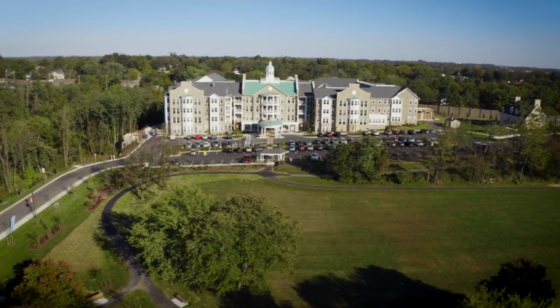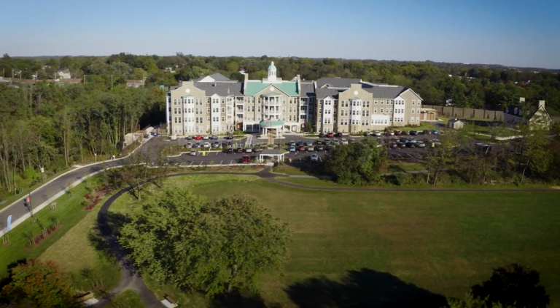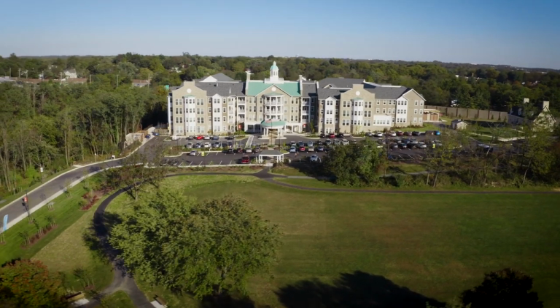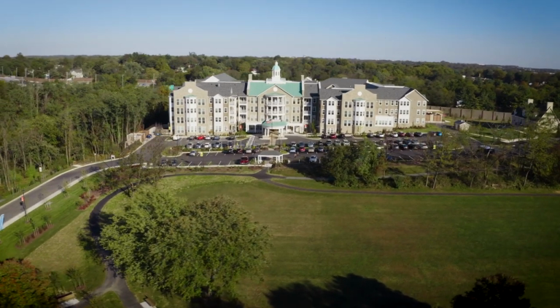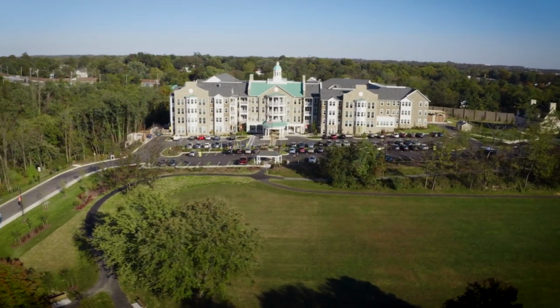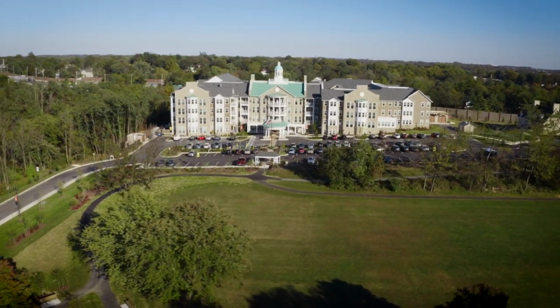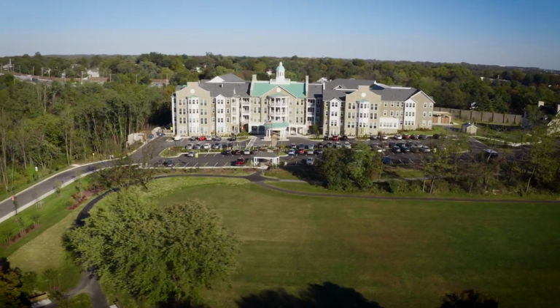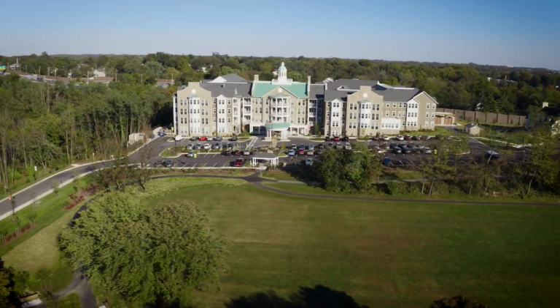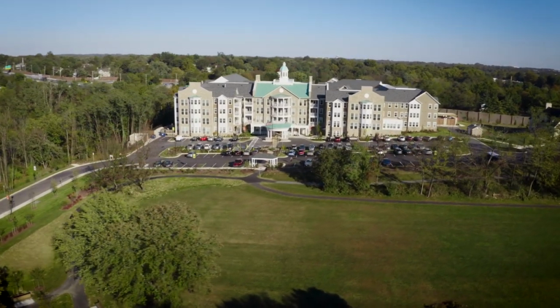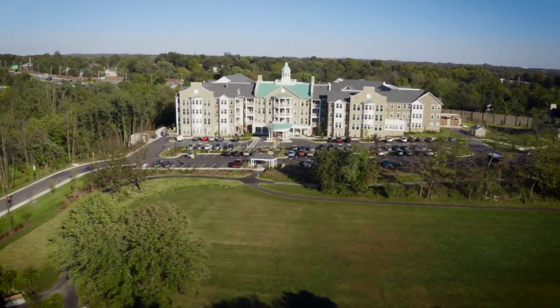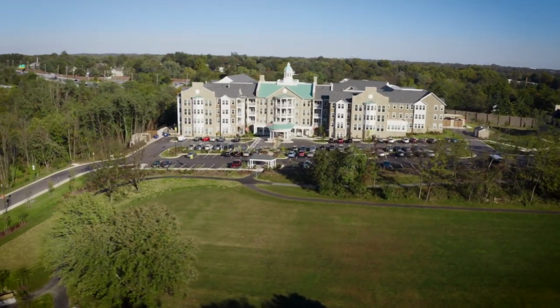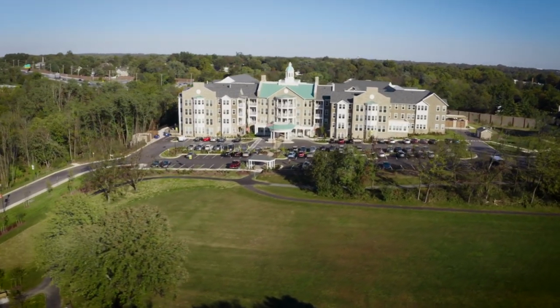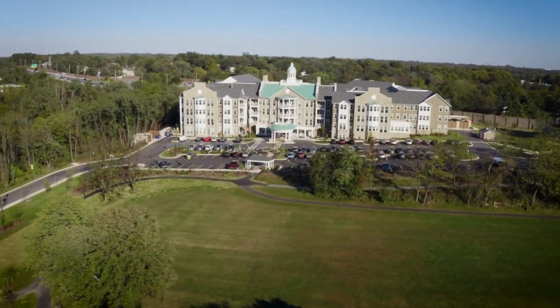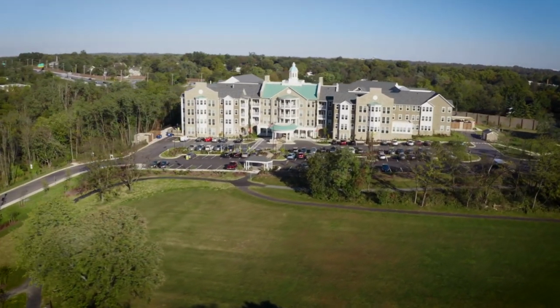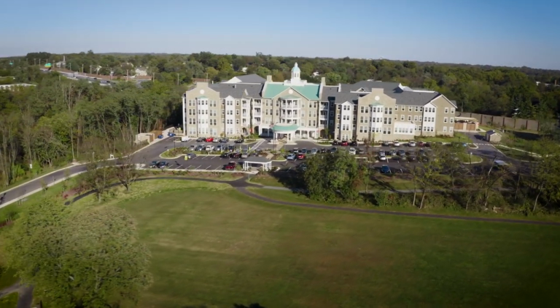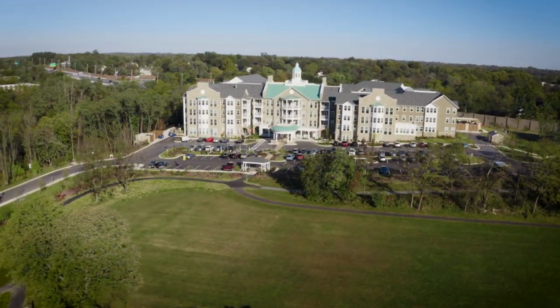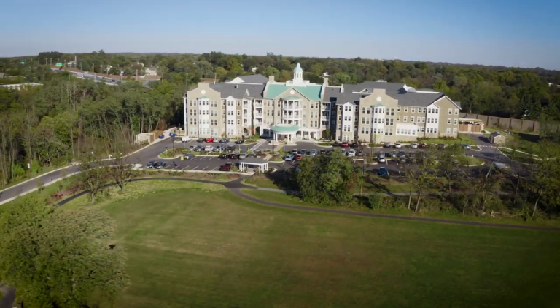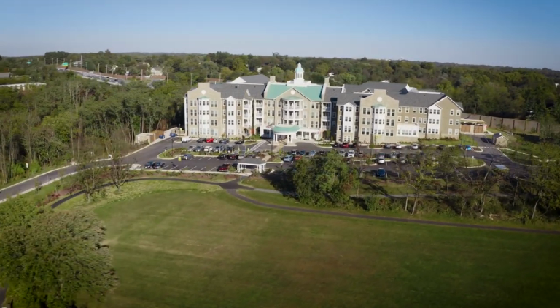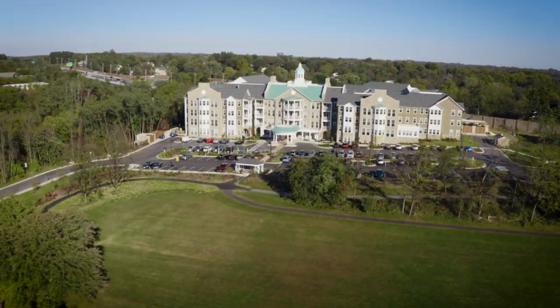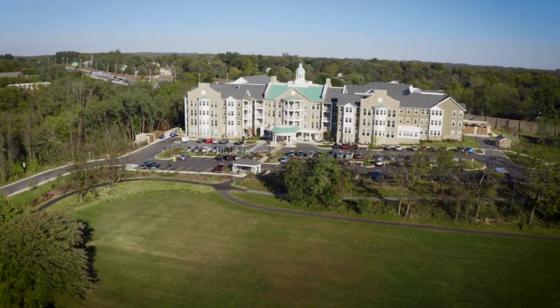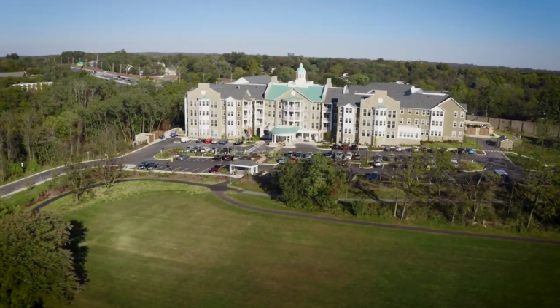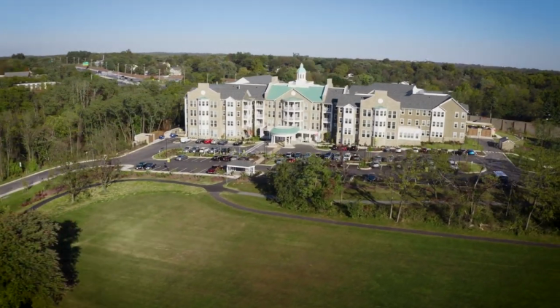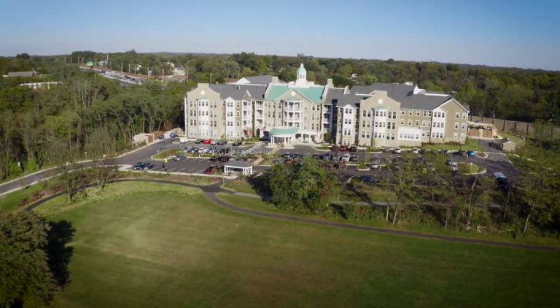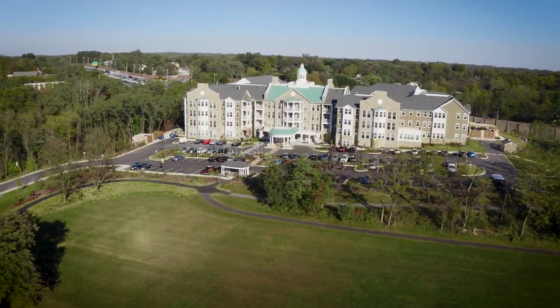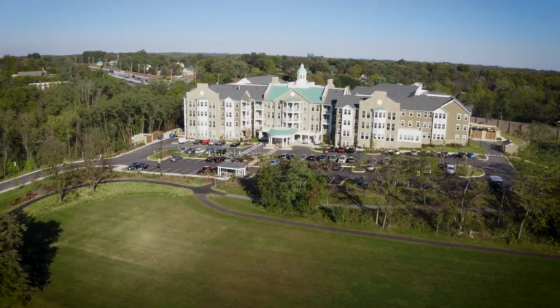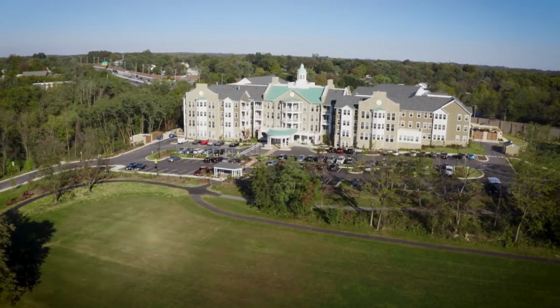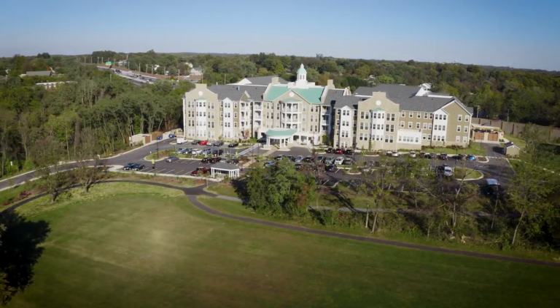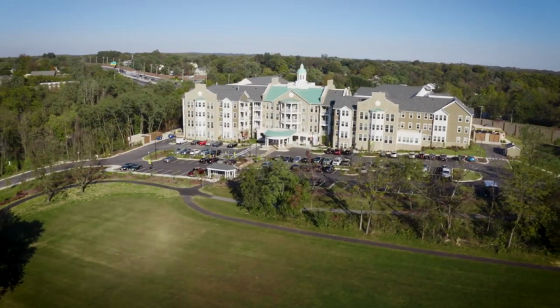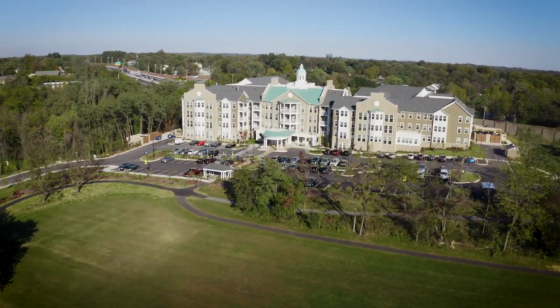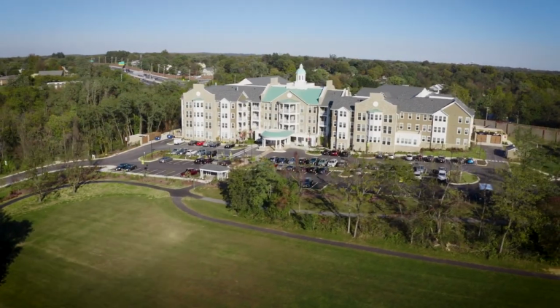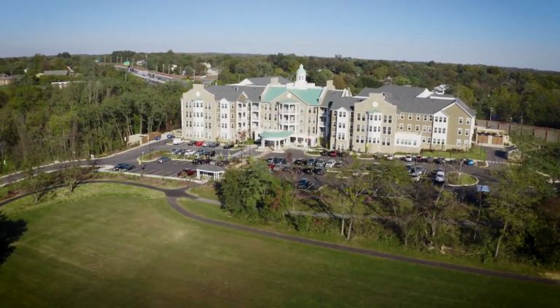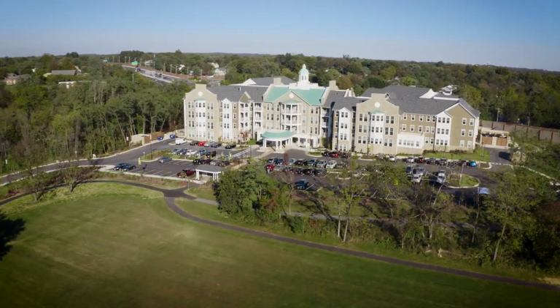This LEED certified 170-apartment senior living community has 91 independent living apartments, 53 assisted living apartments and 26 dementia care apartments dedicated to memory care.